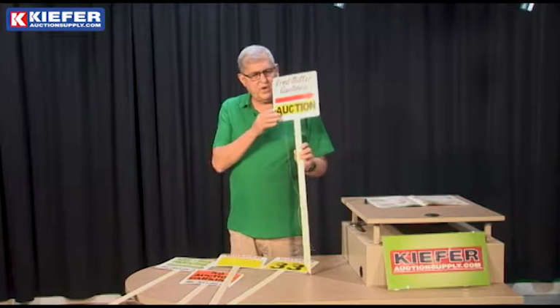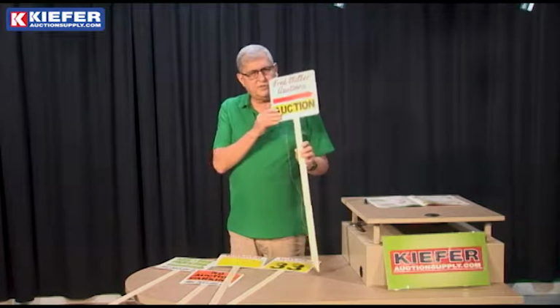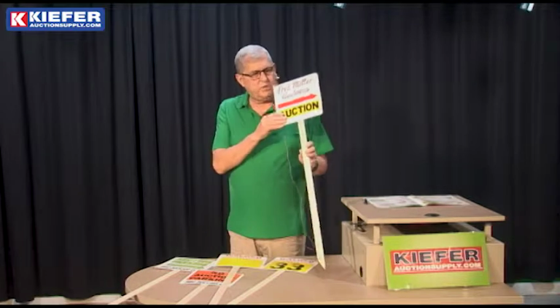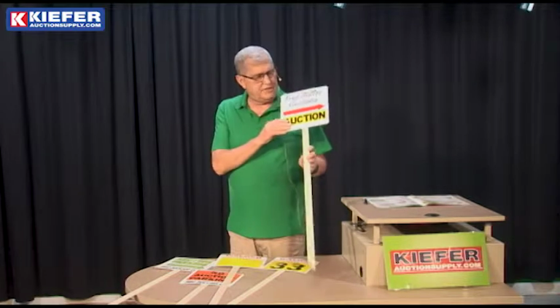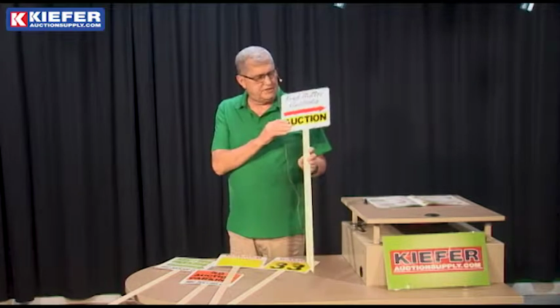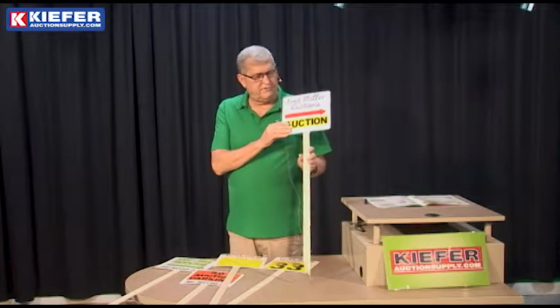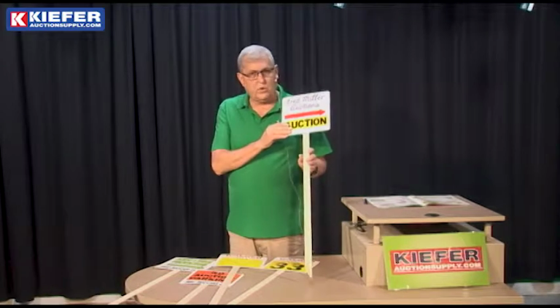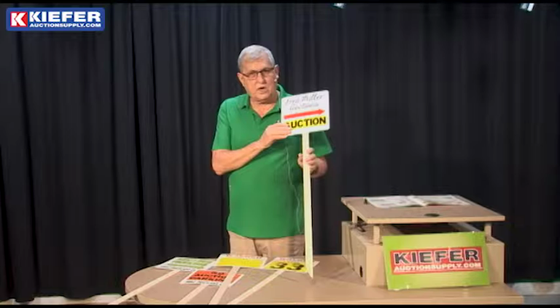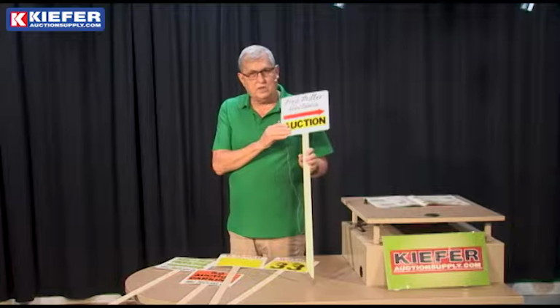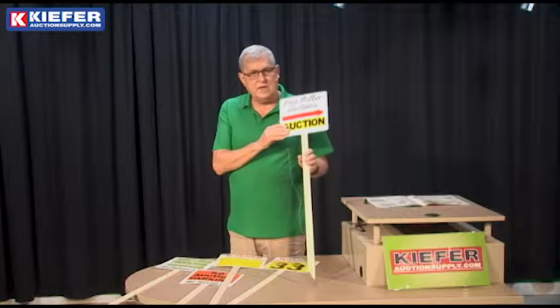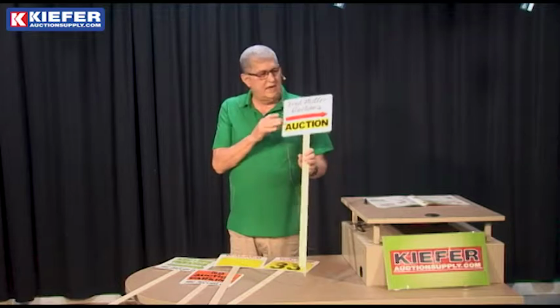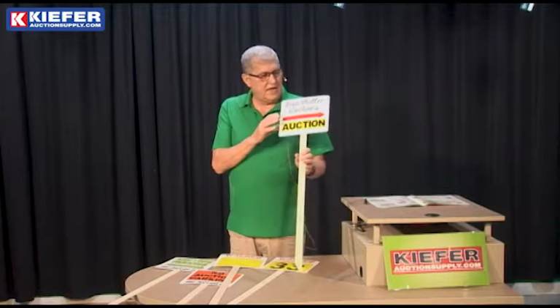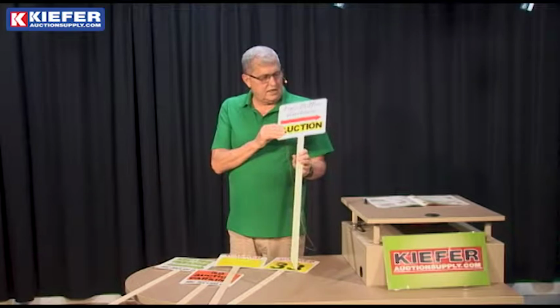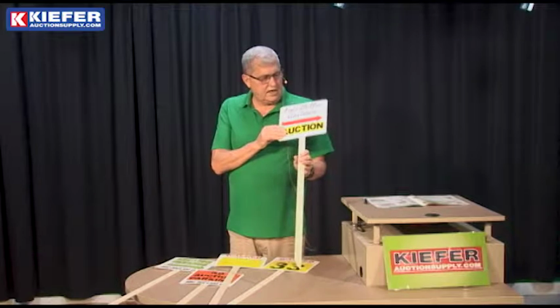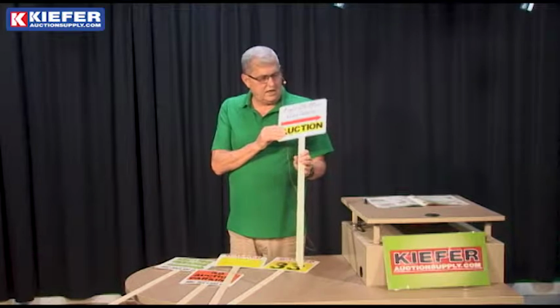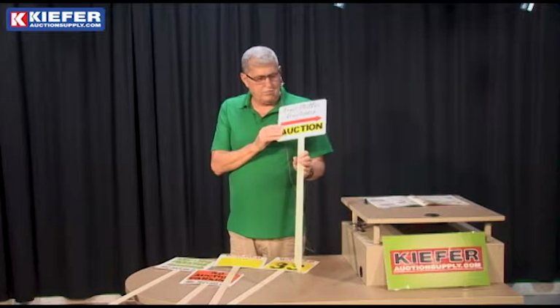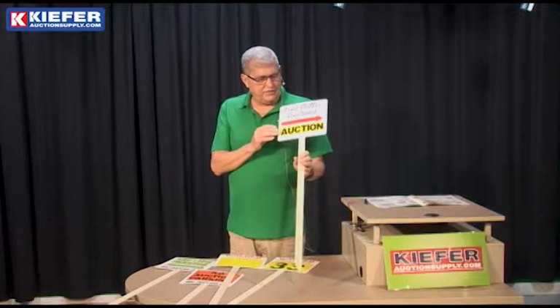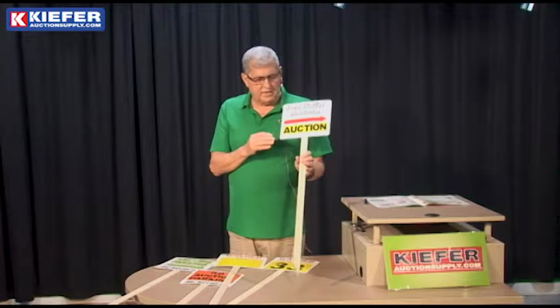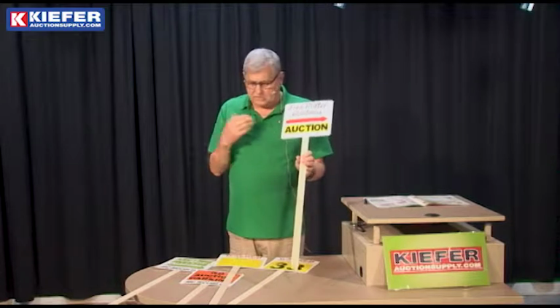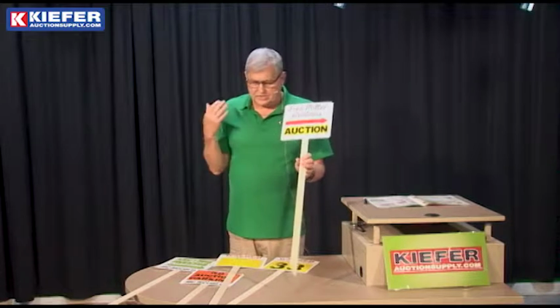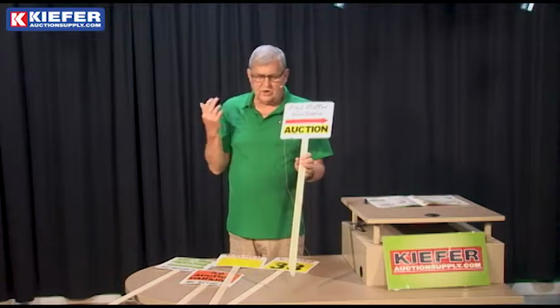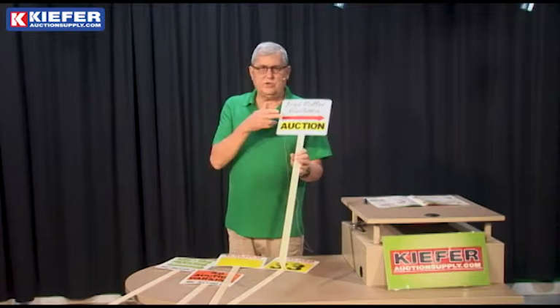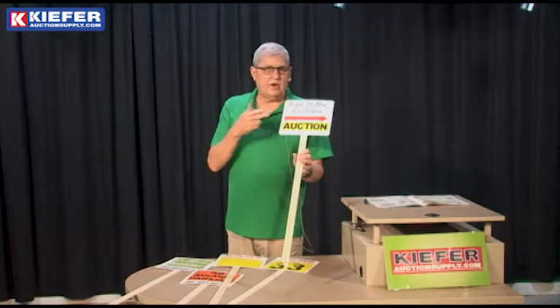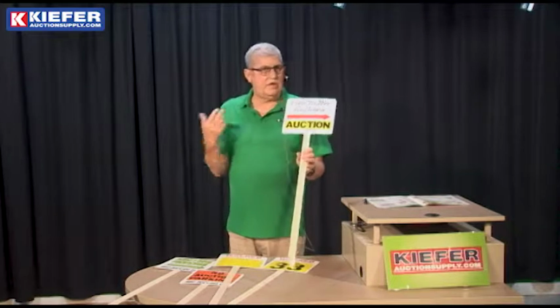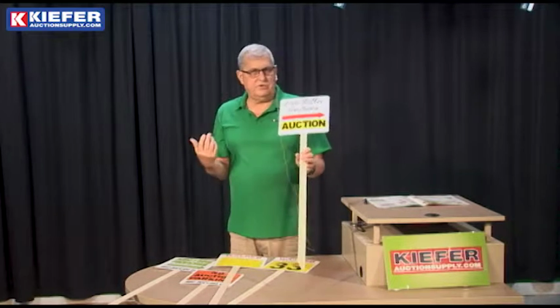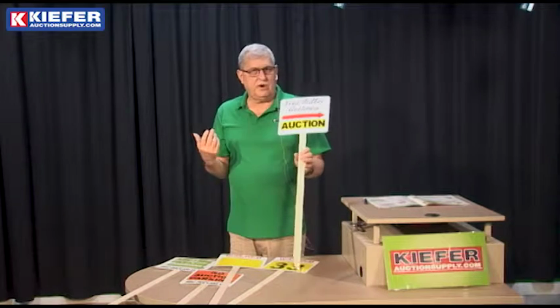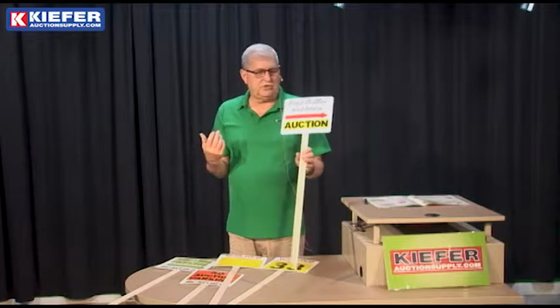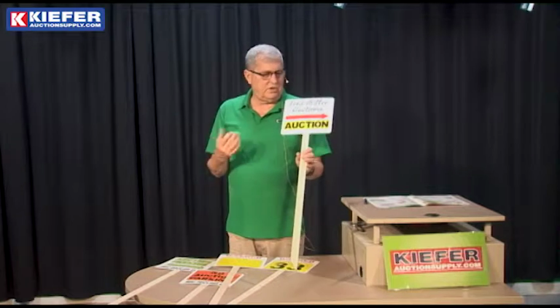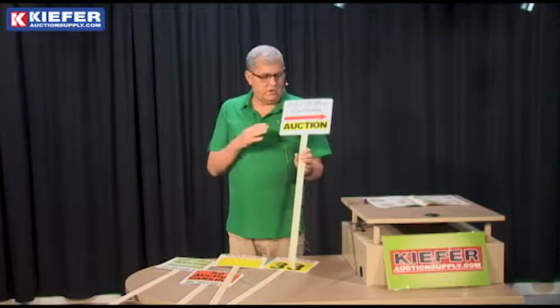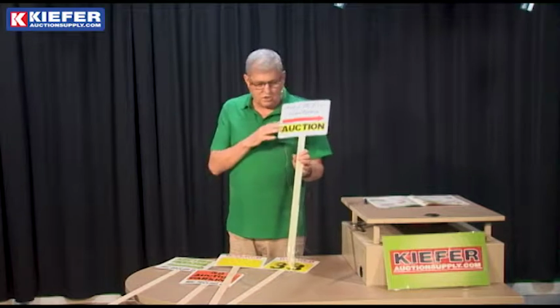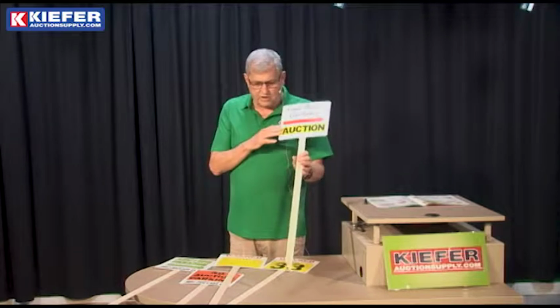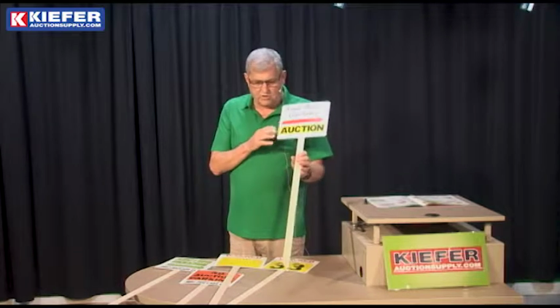We custom print these in four color. They can come with direction arrows going either direction, or no arrow.